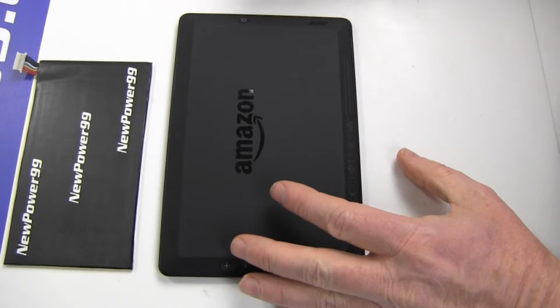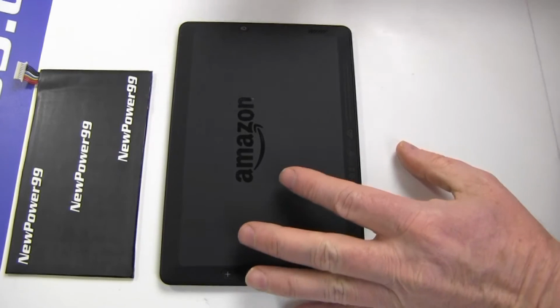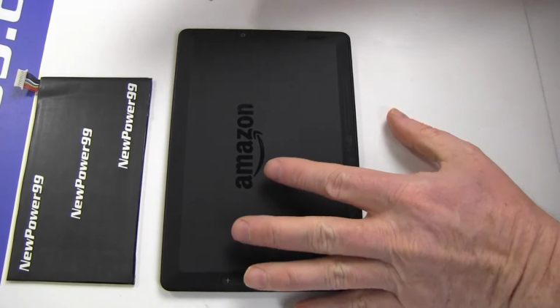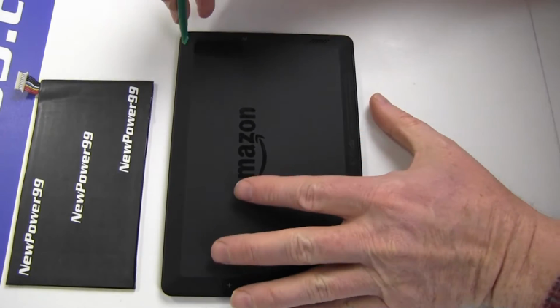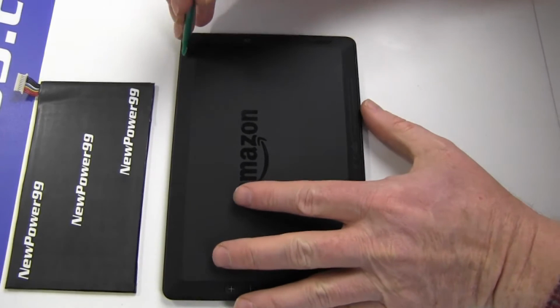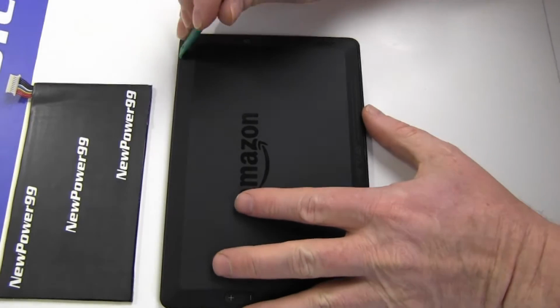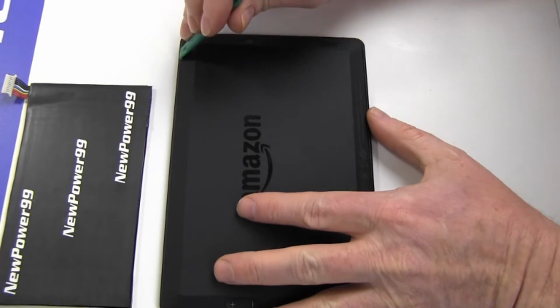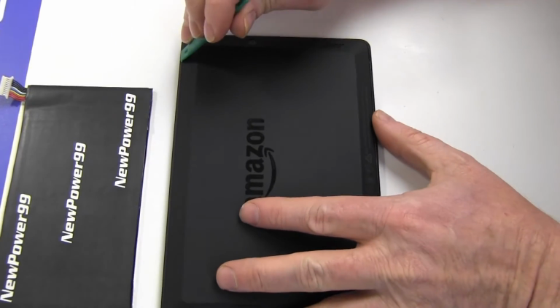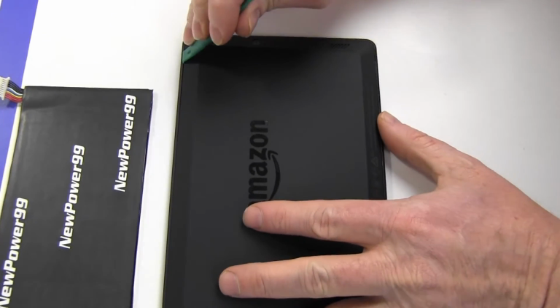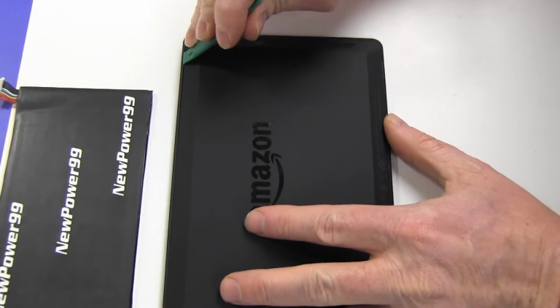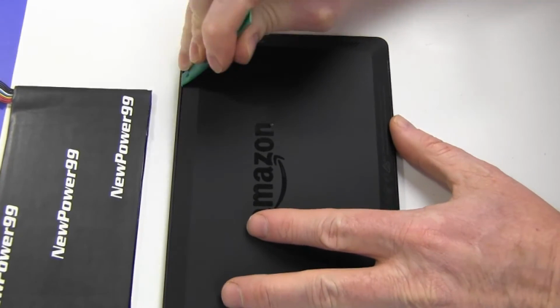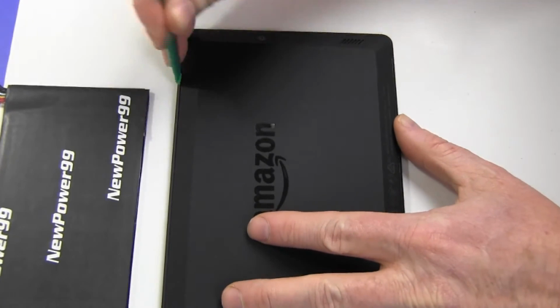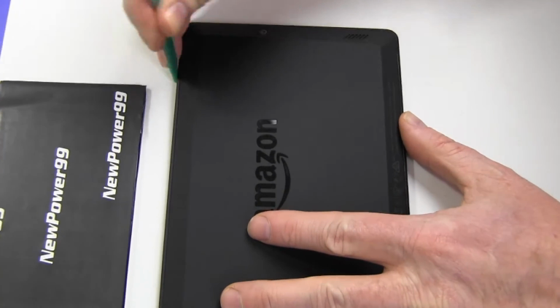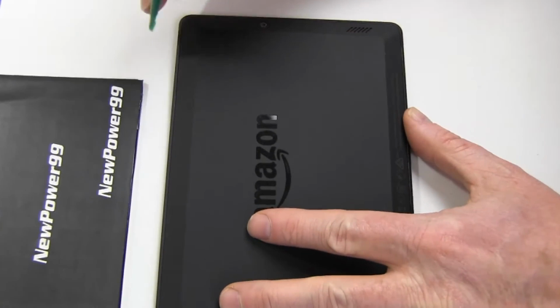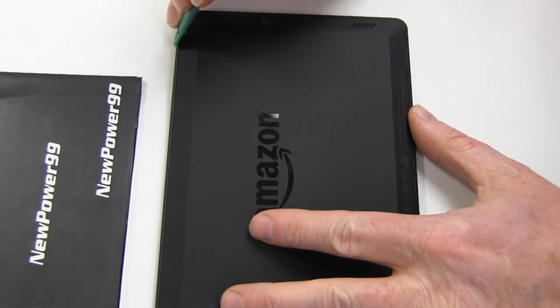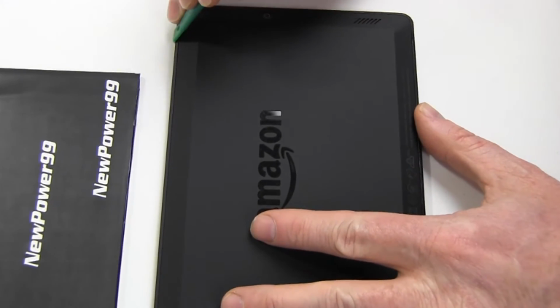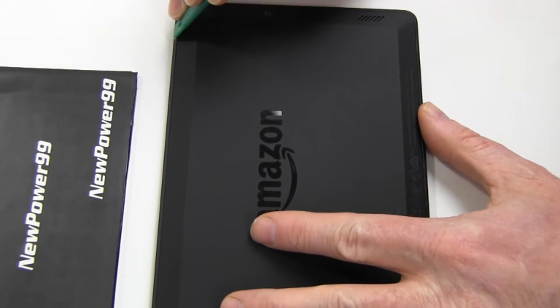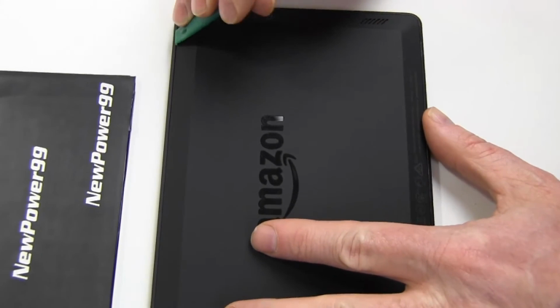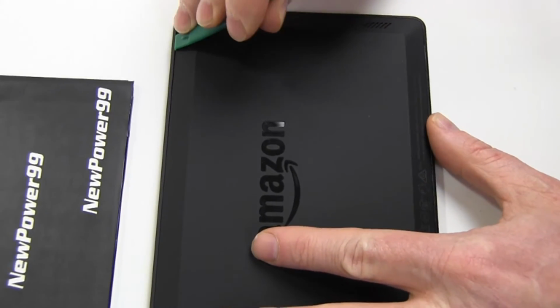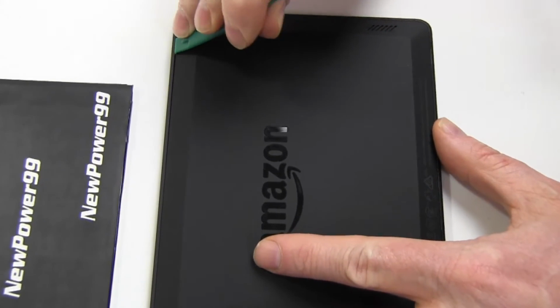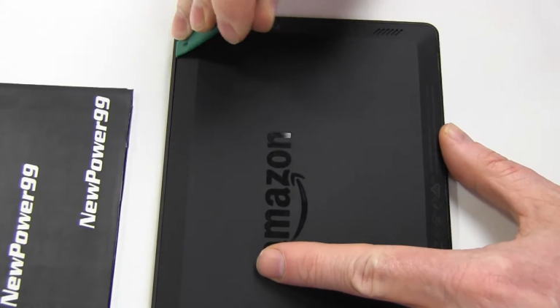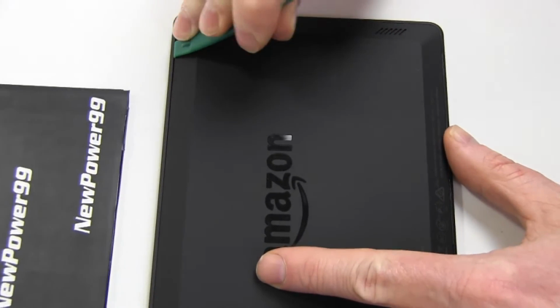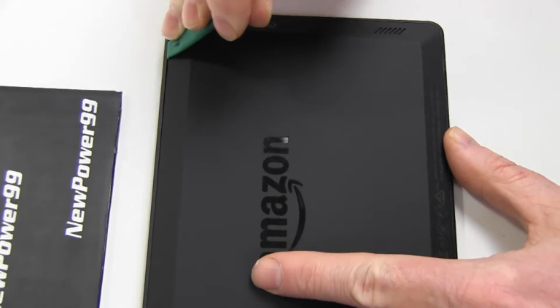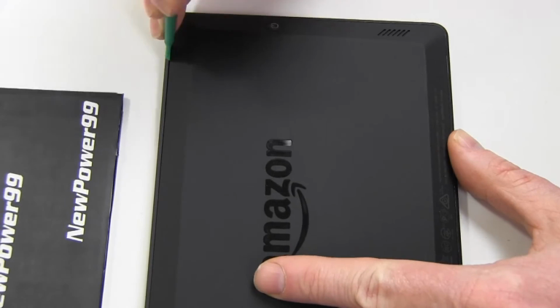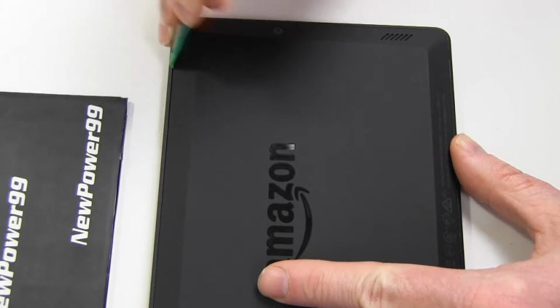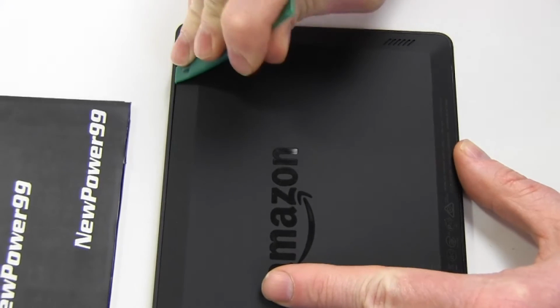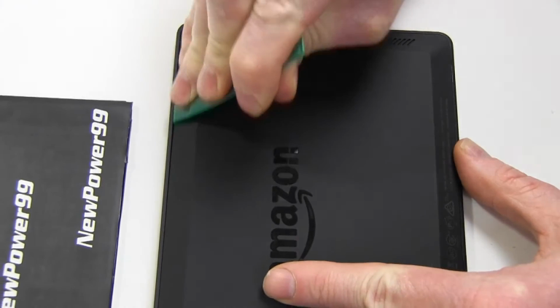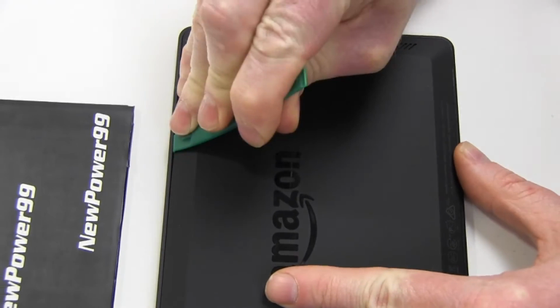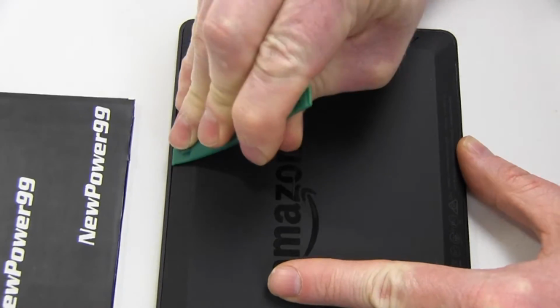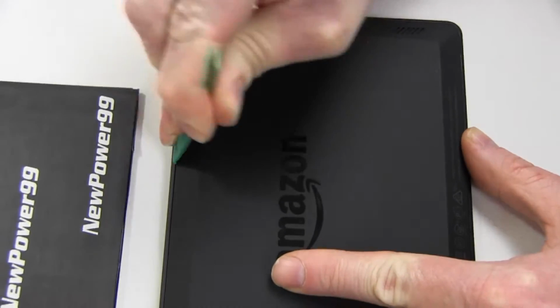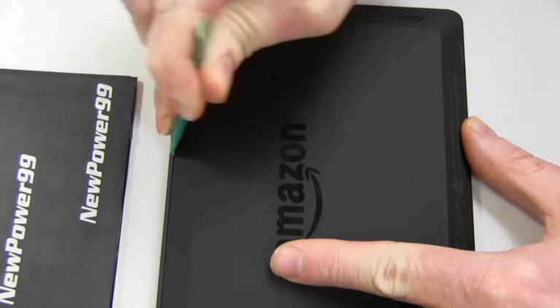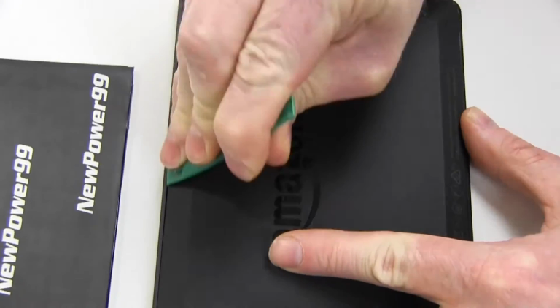Begin by using the special tool provided in your kit from NewPower99.com to open your Kindle Fire HD as shown.